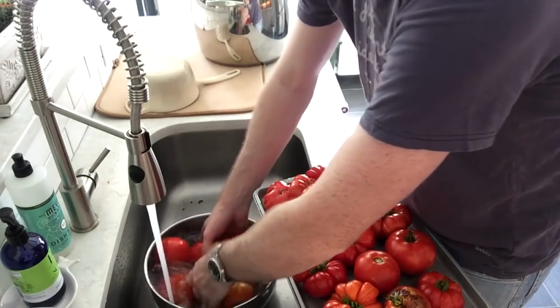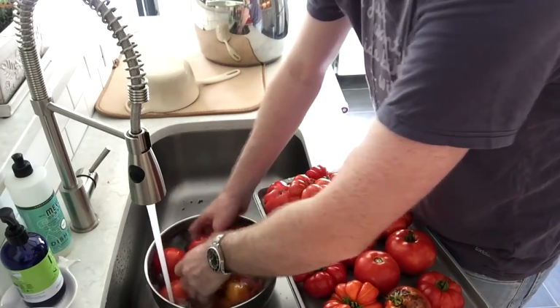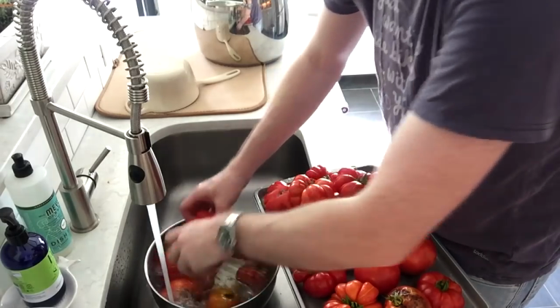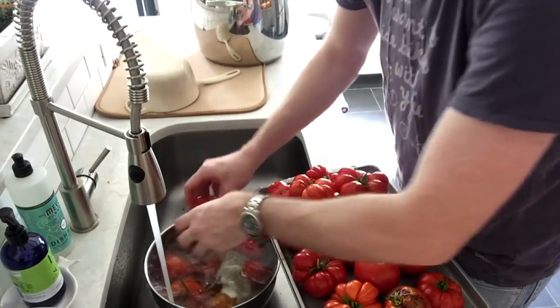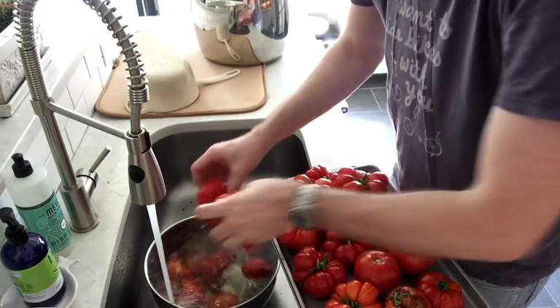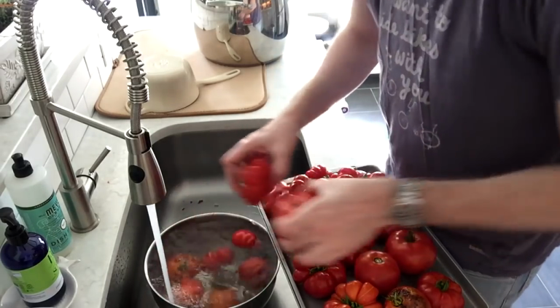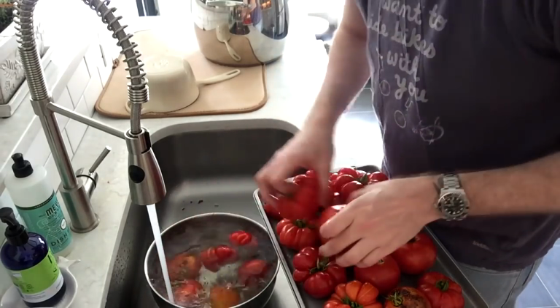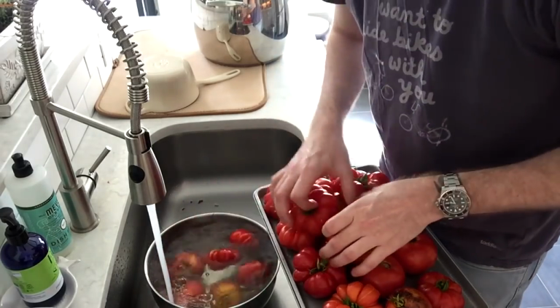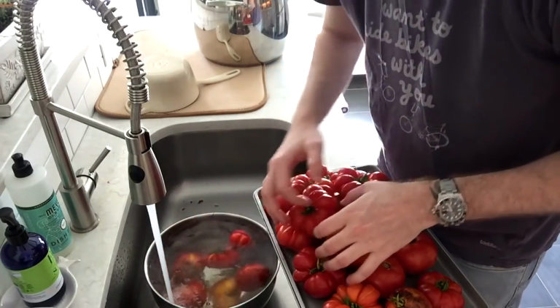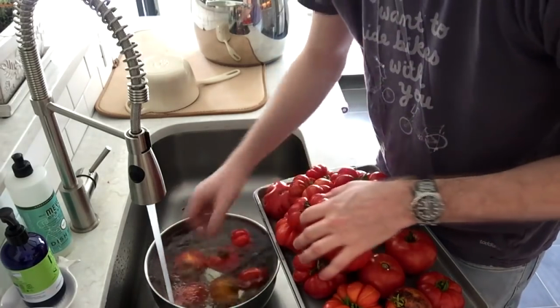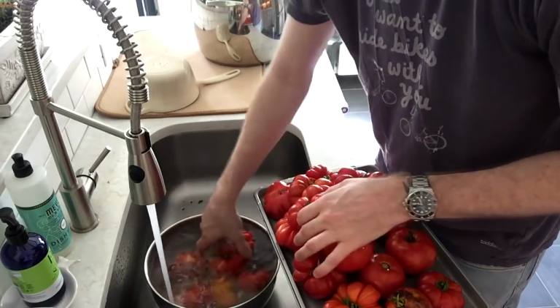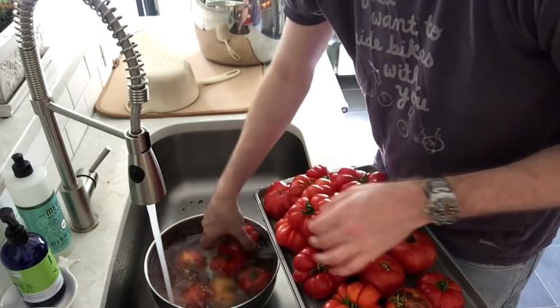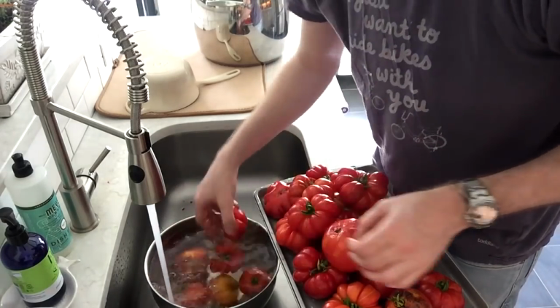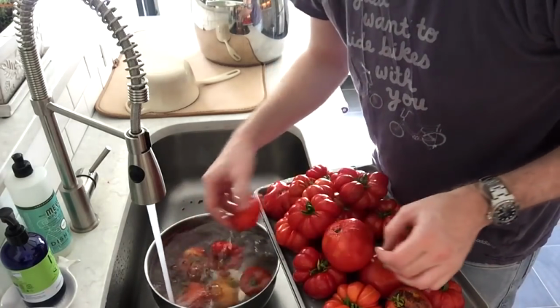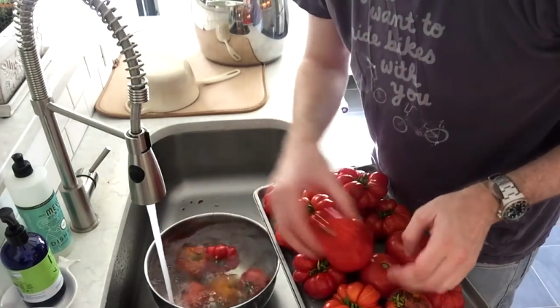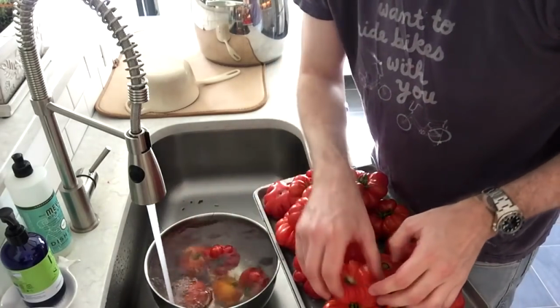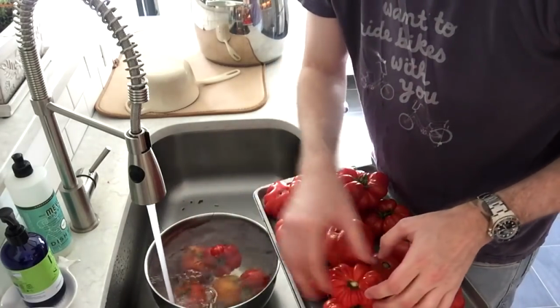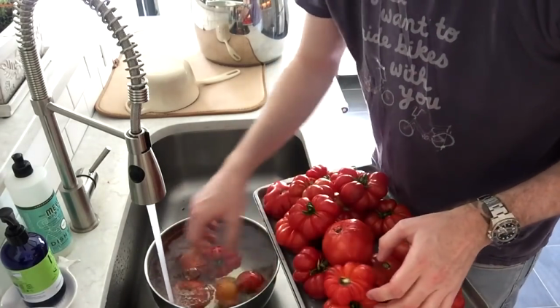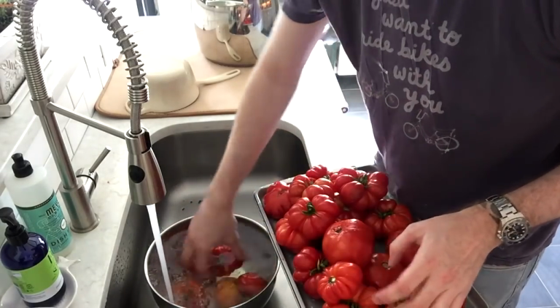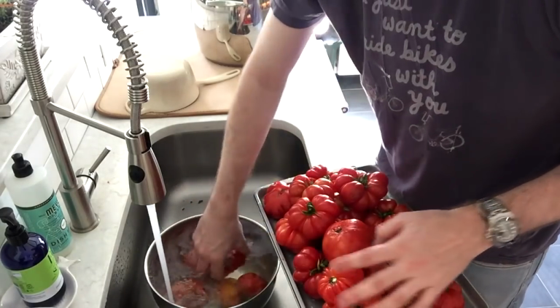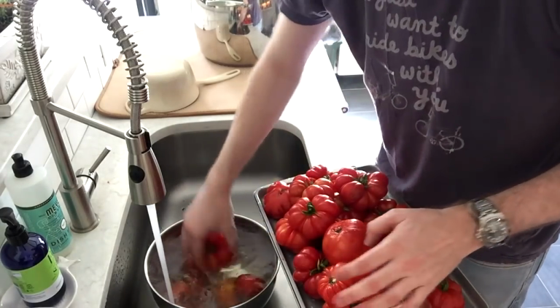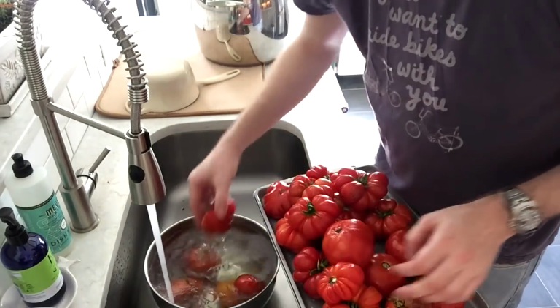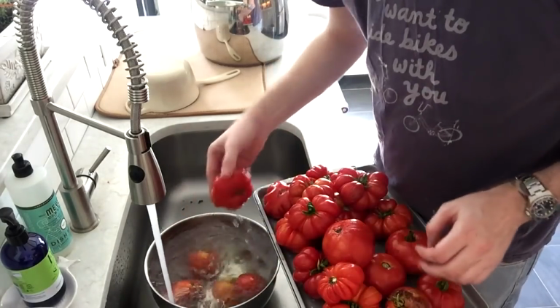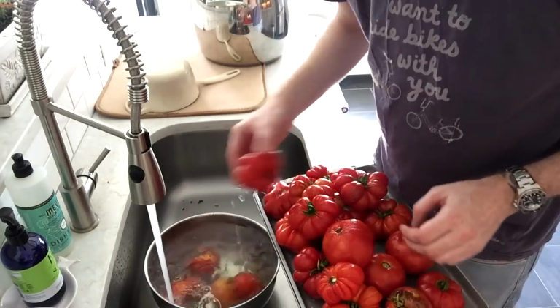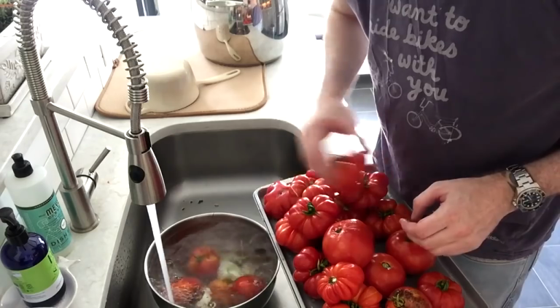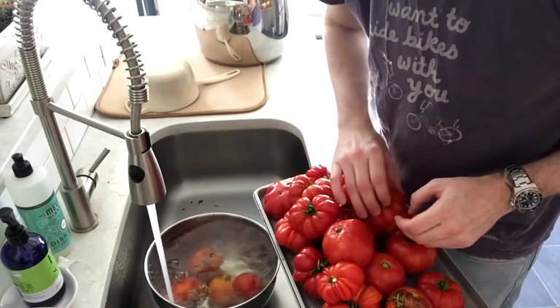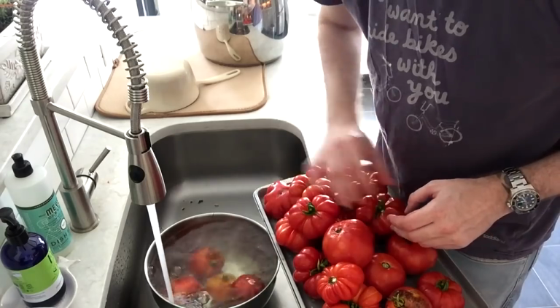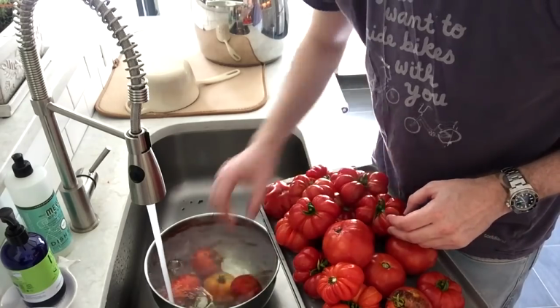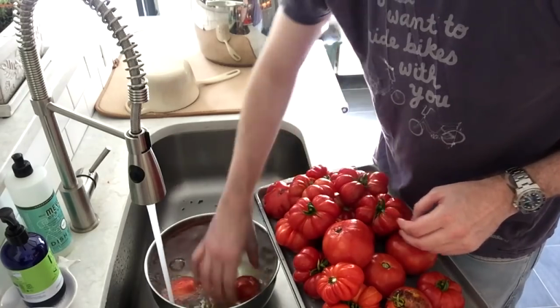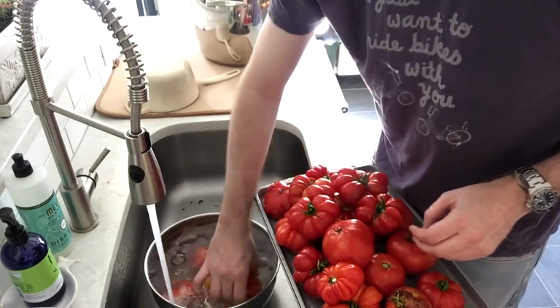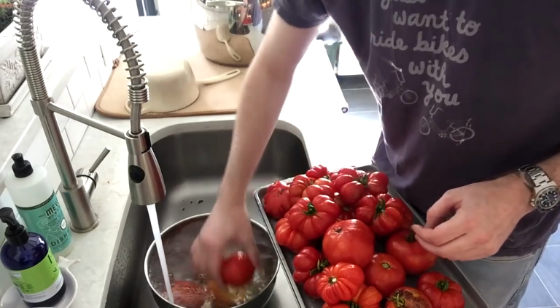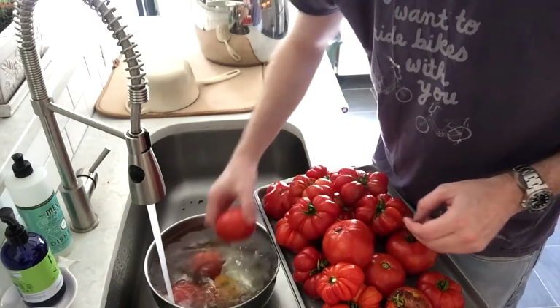Then I just put them on this little pan and get them over next to the cutting board where I can start cutting them up for the sauce.